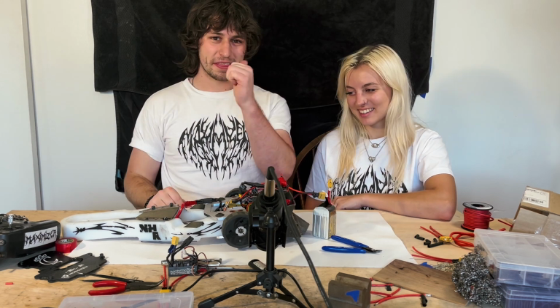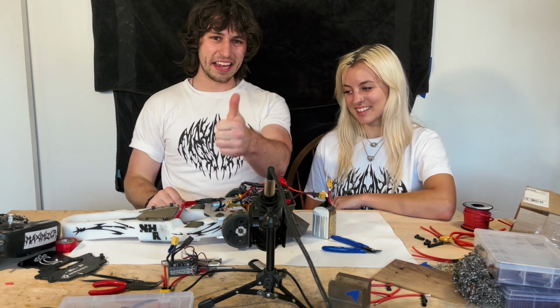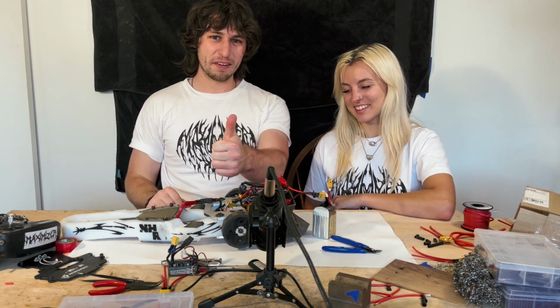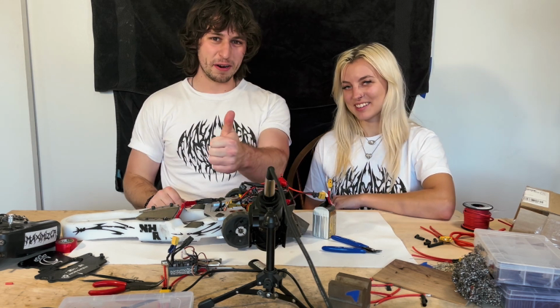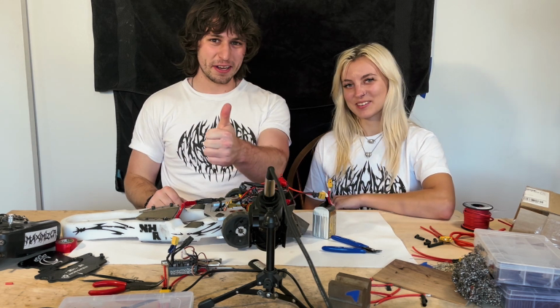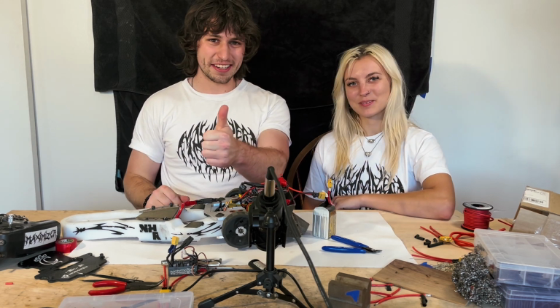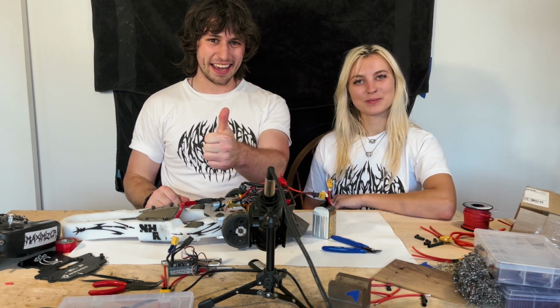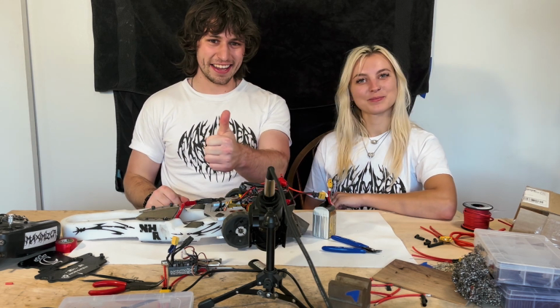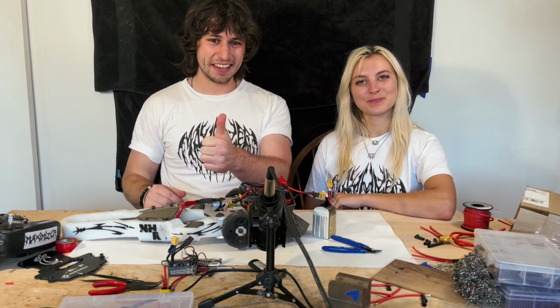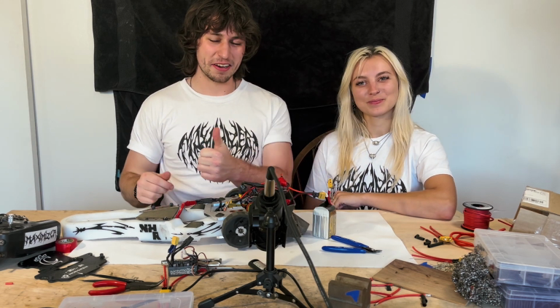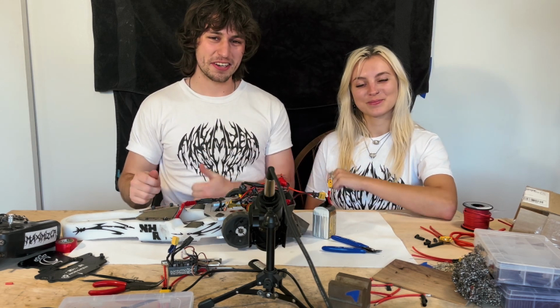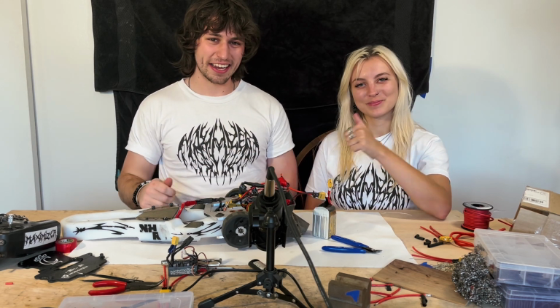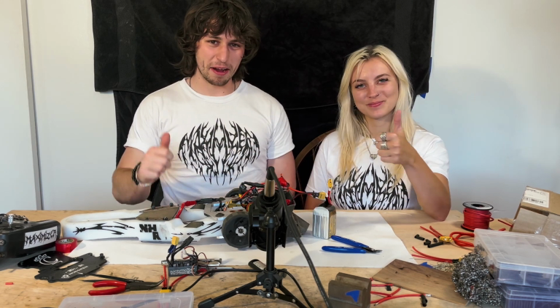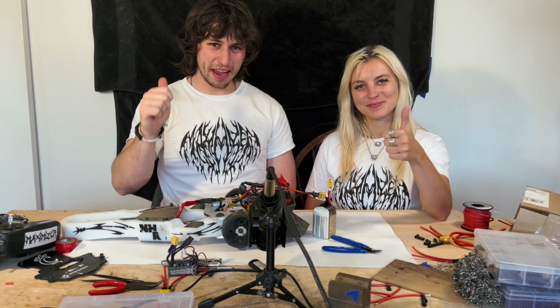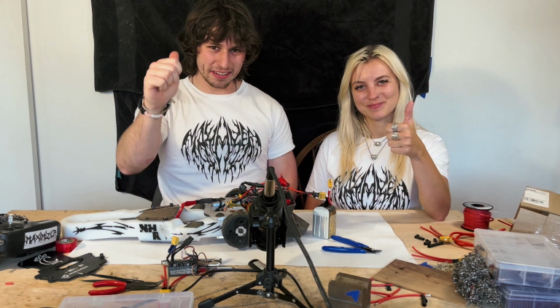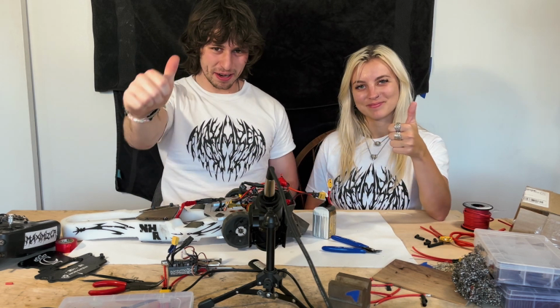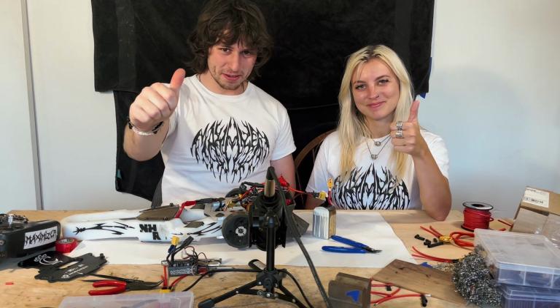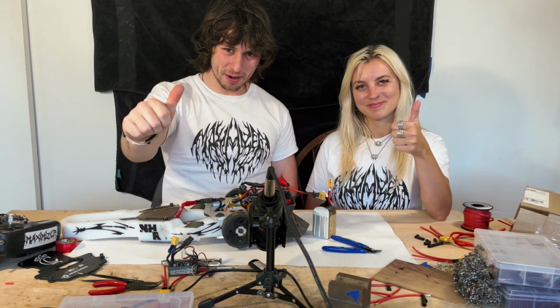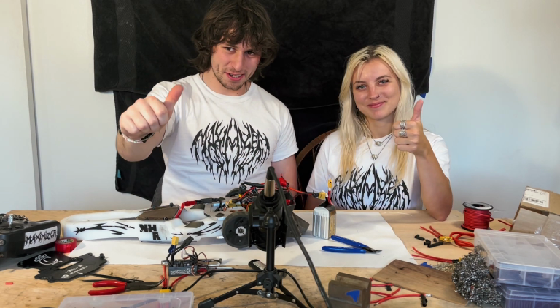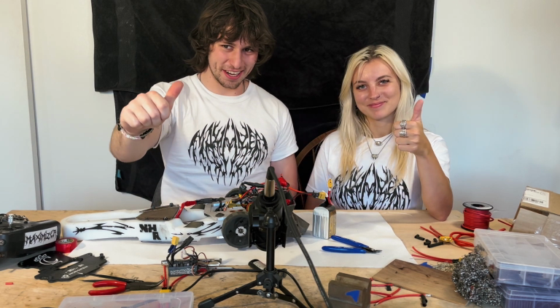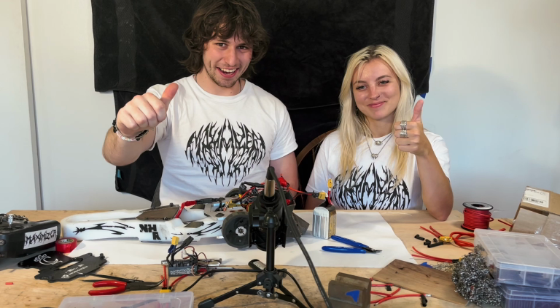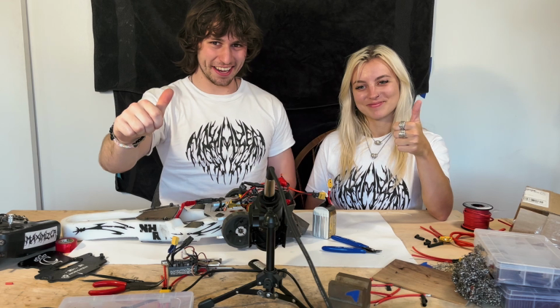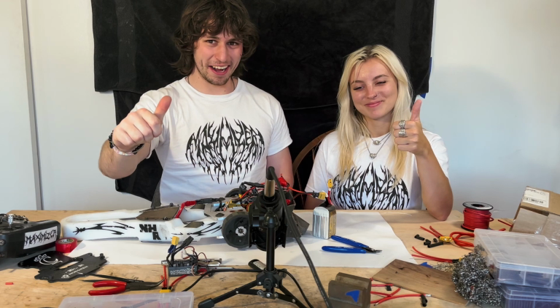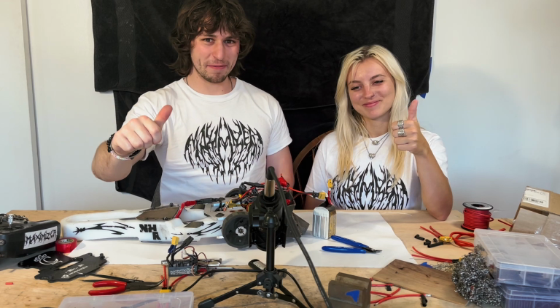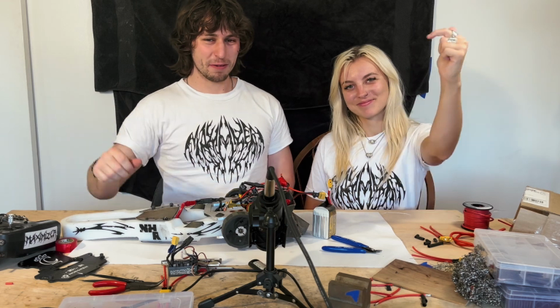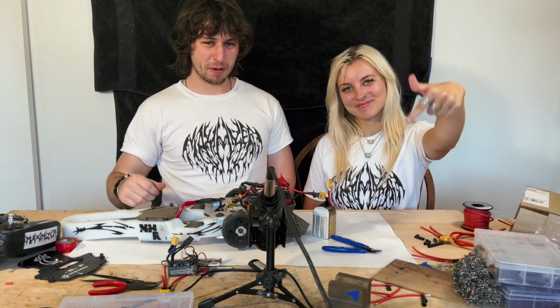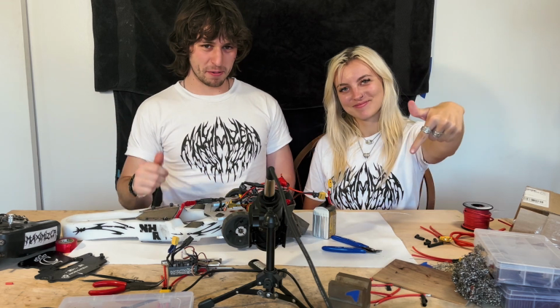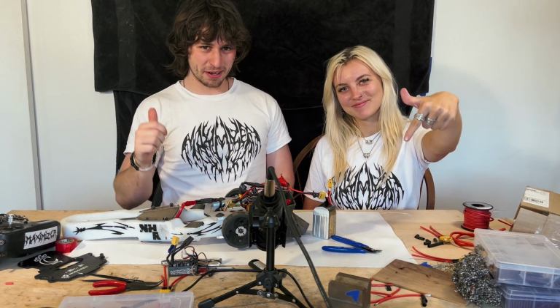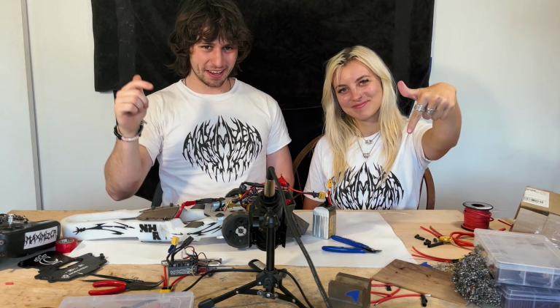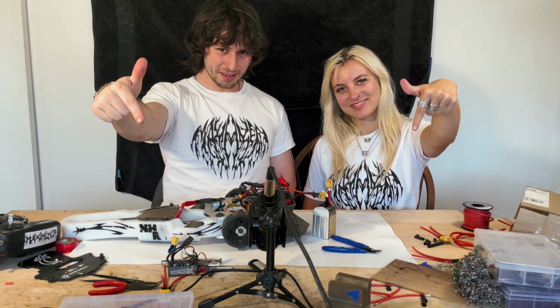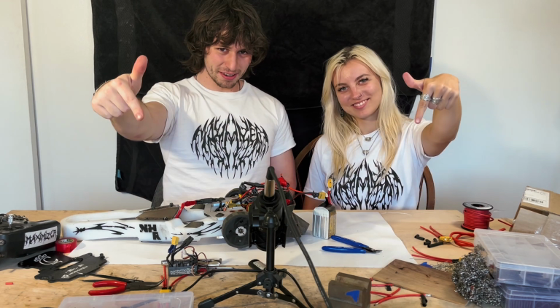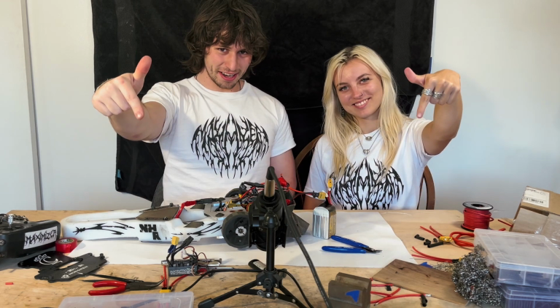Thank you very much to Kenny. Go check out MaximizerMerch.com, and remember to like and subscribe.